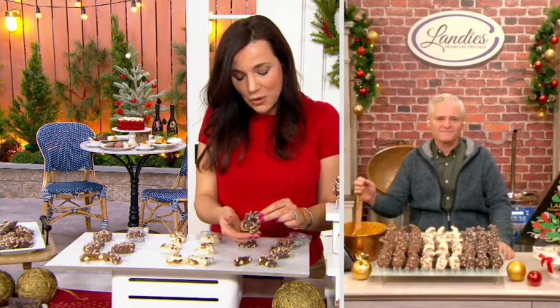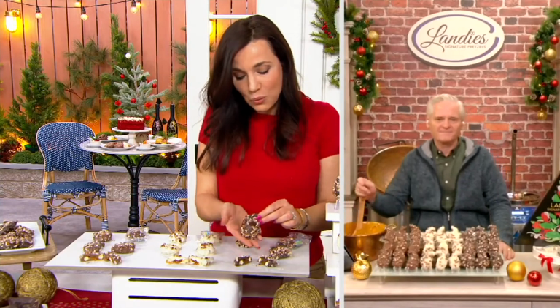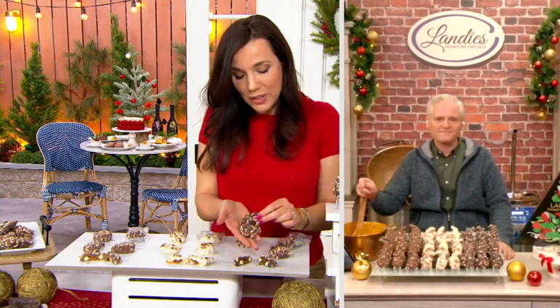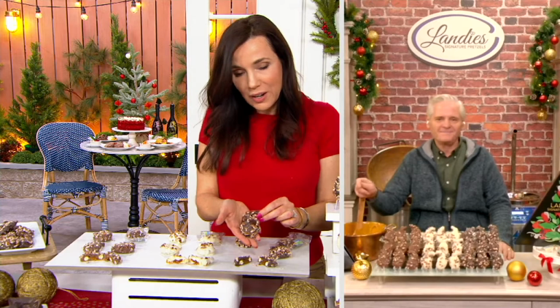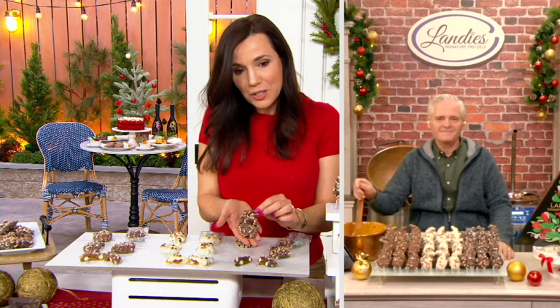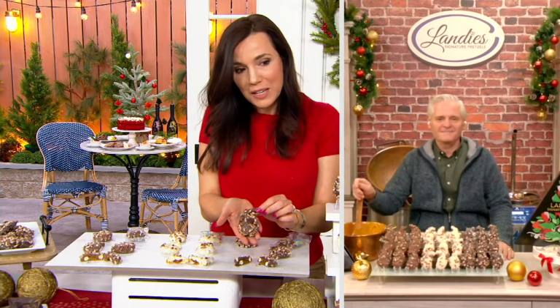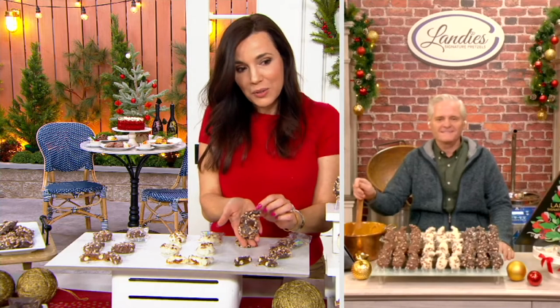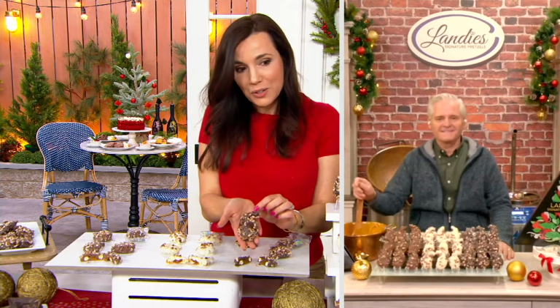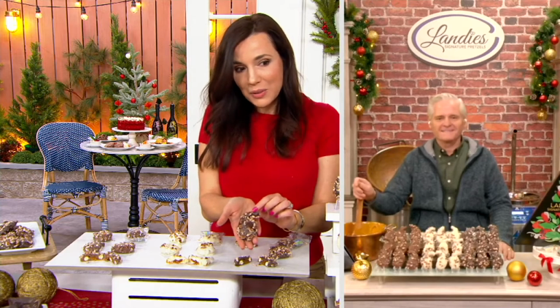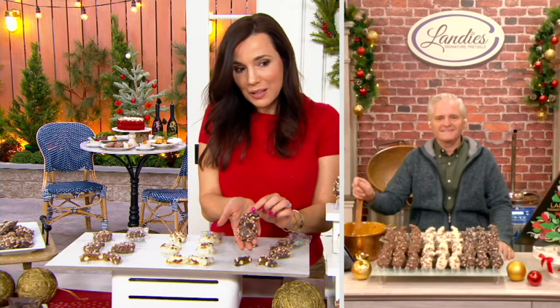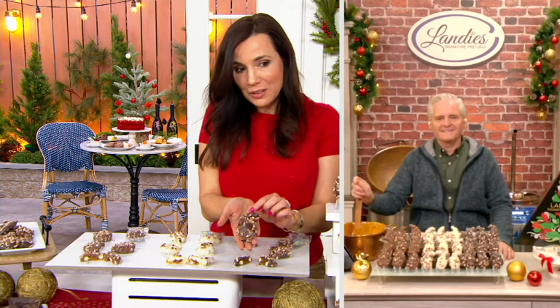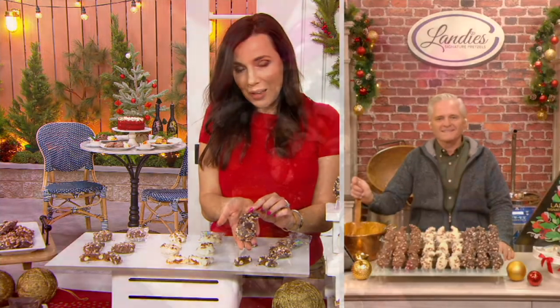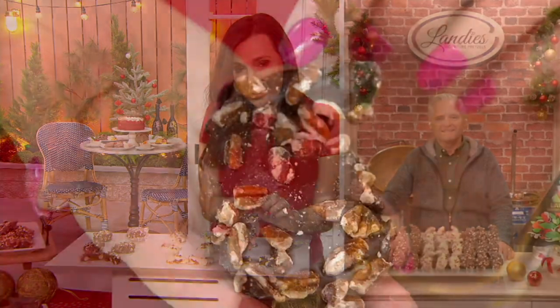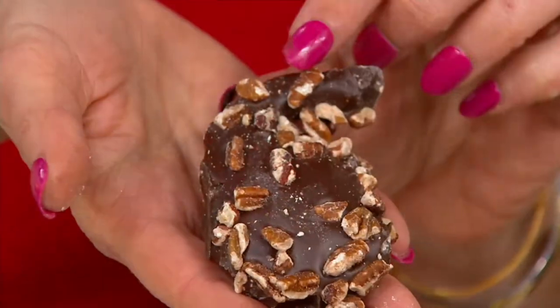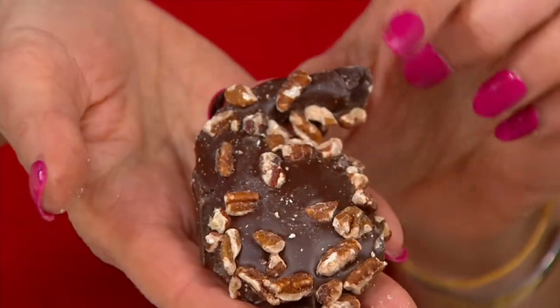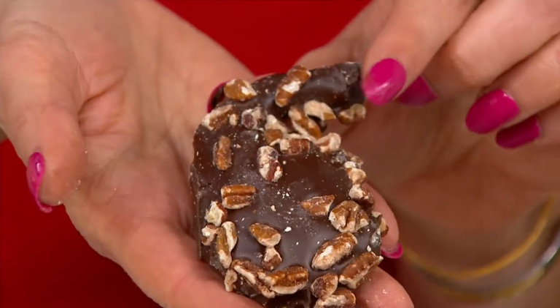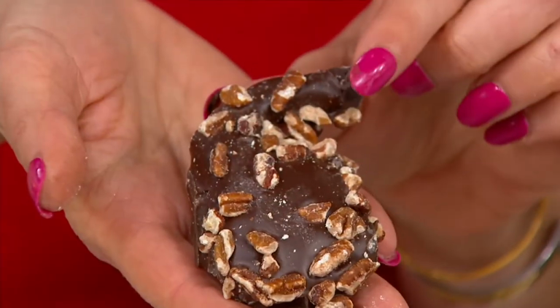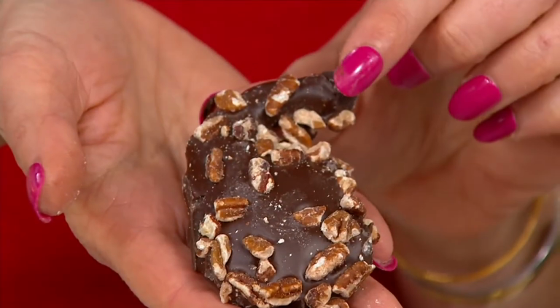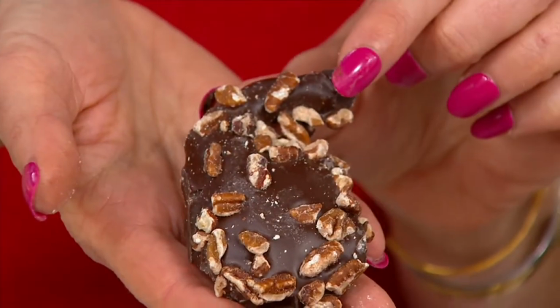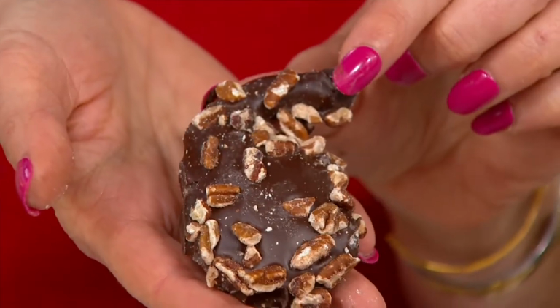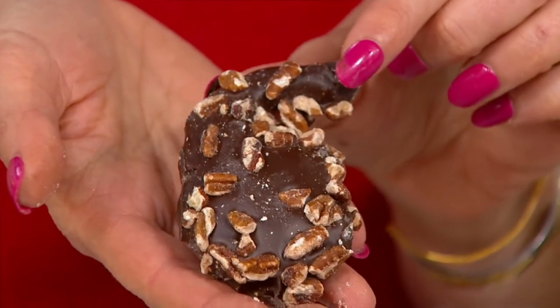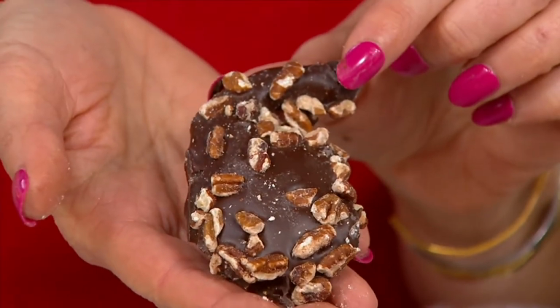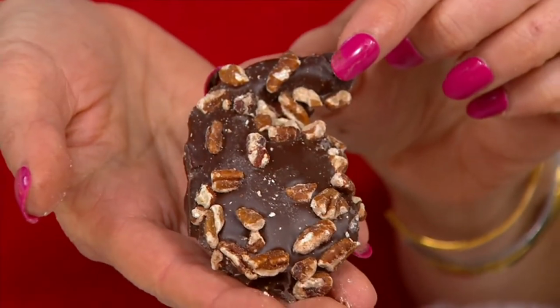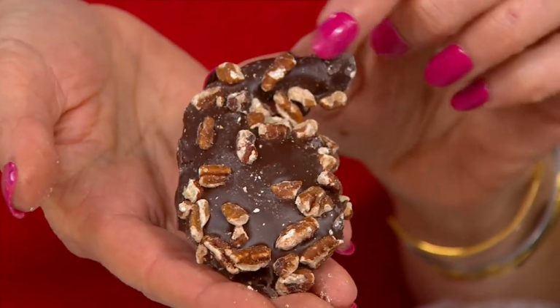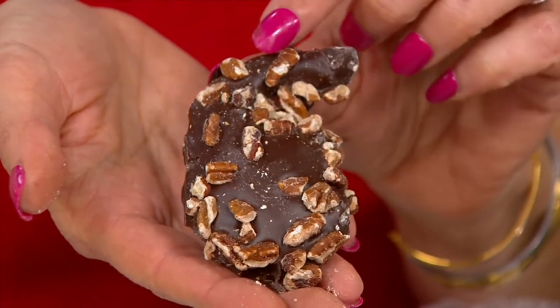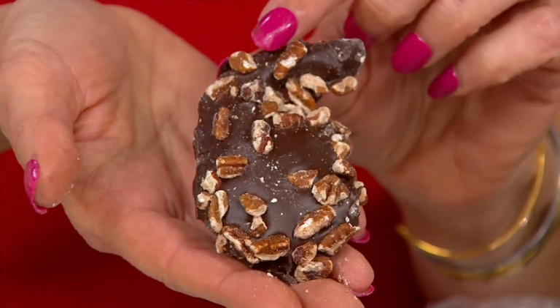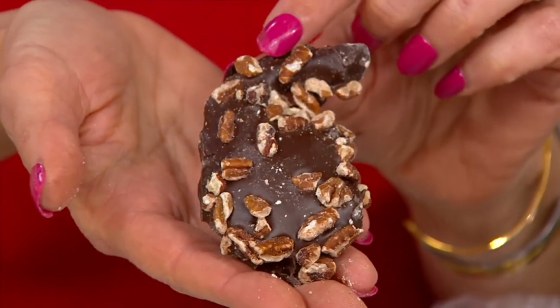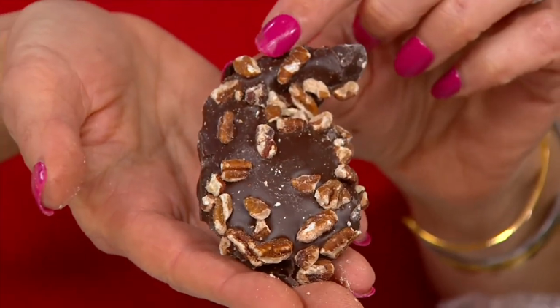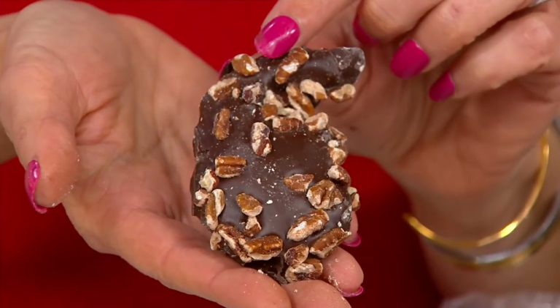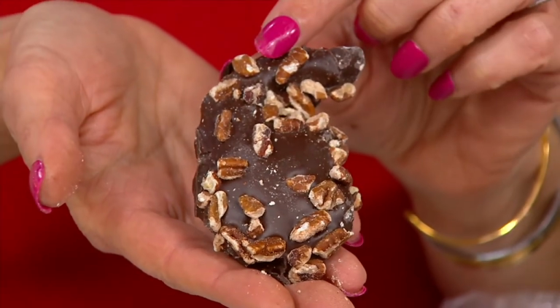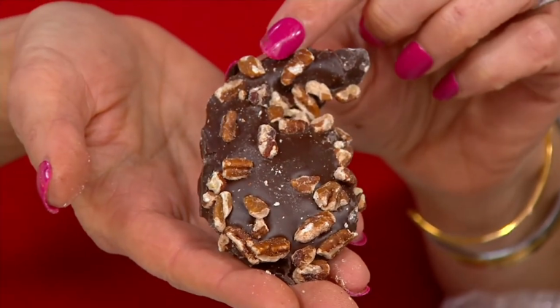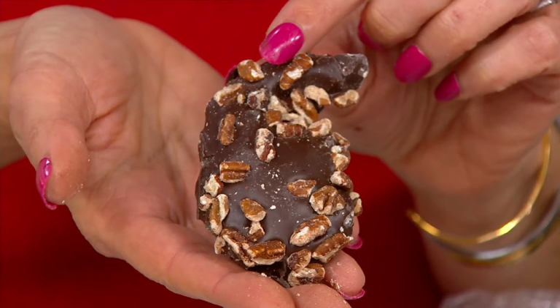I know they're really hard to make. So here's what they look like. Can you imagine that that's half of a pretzel?